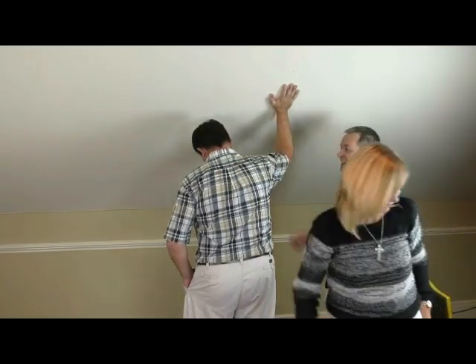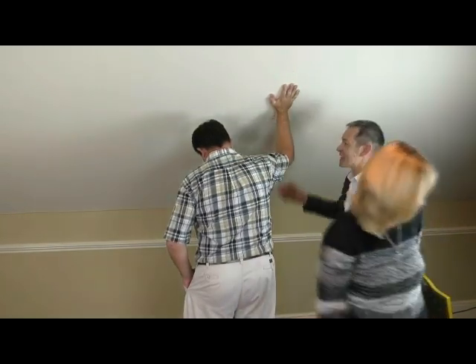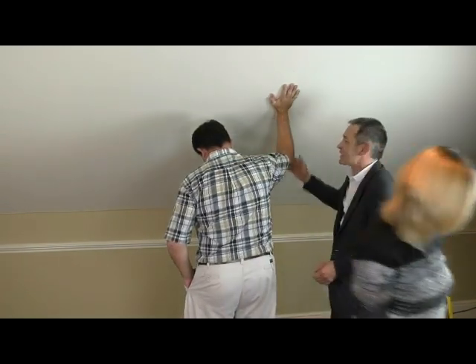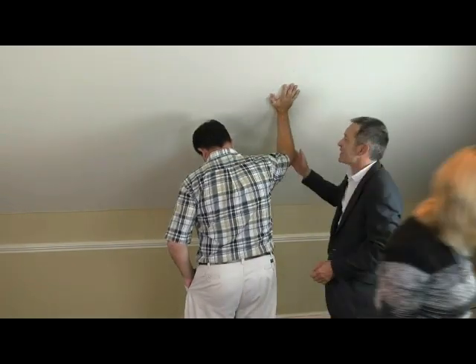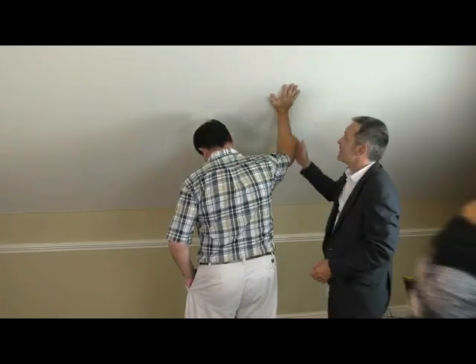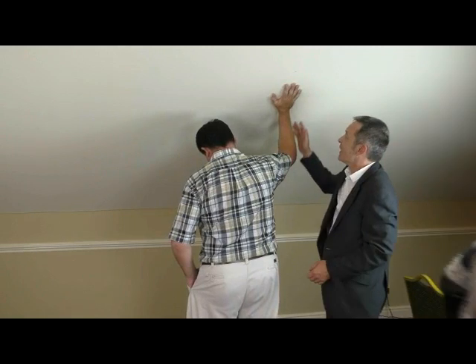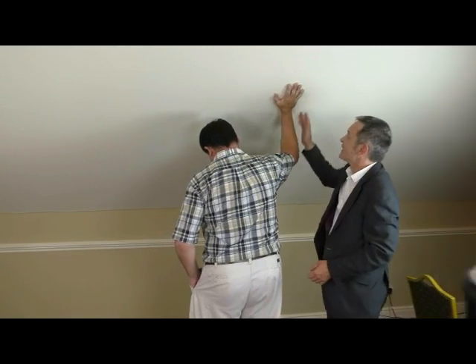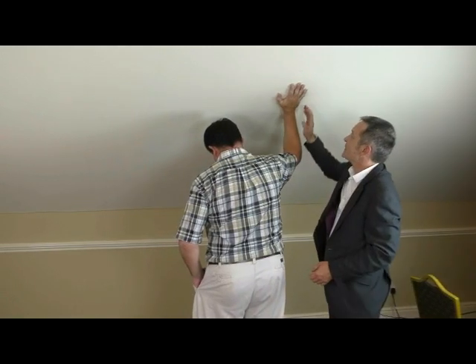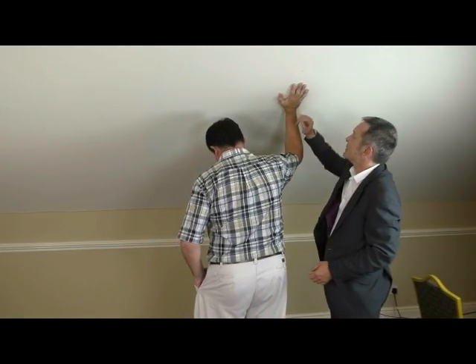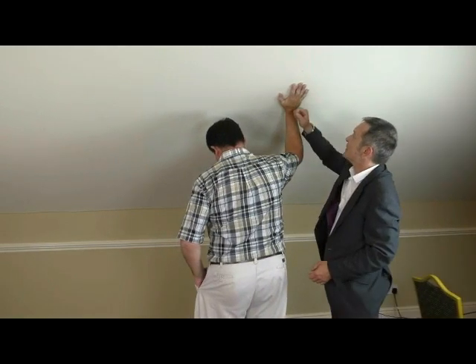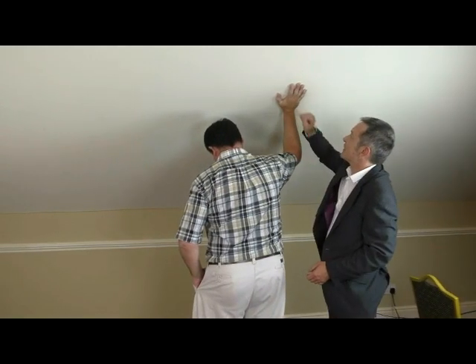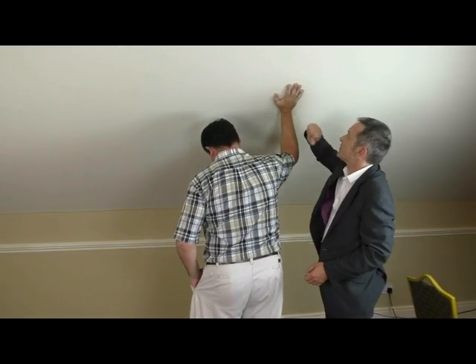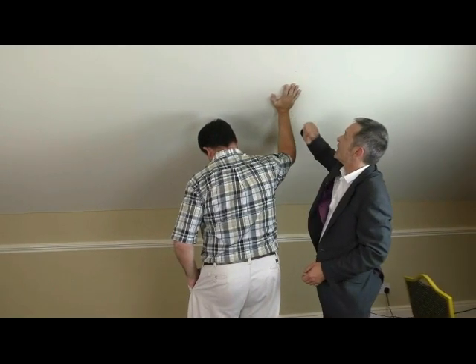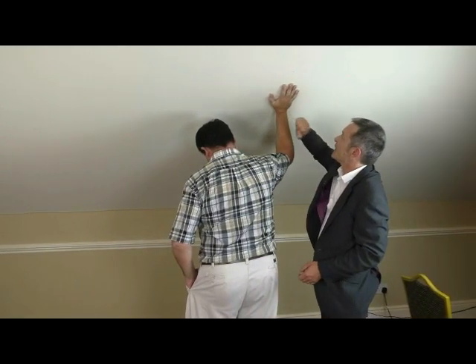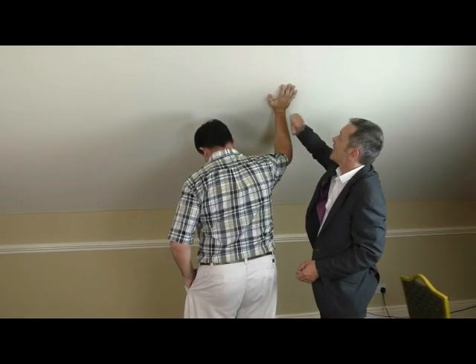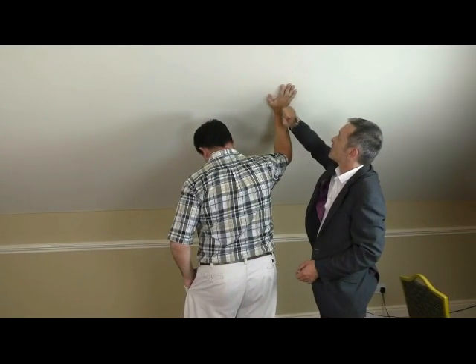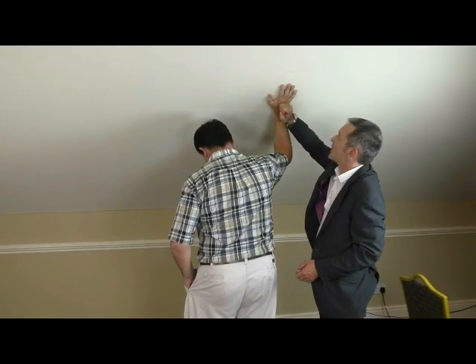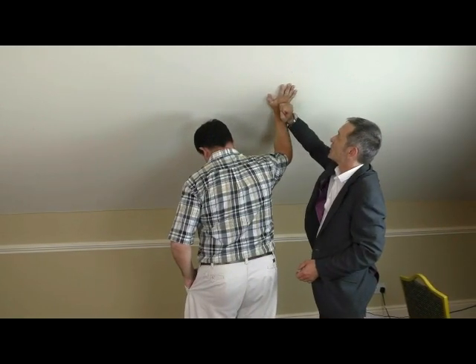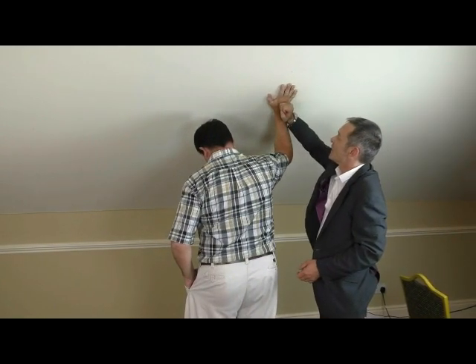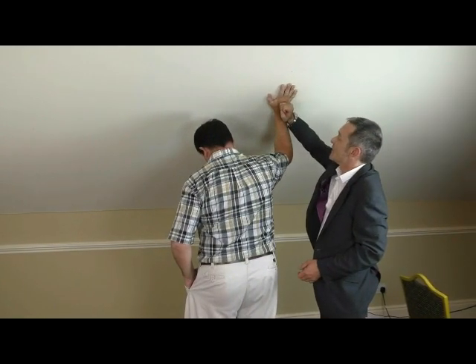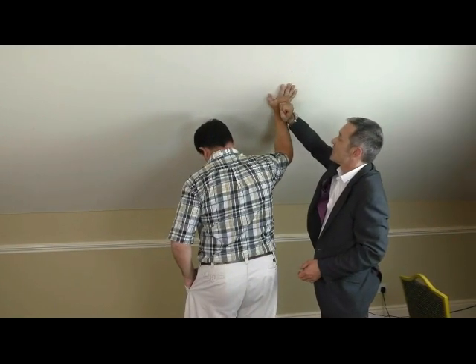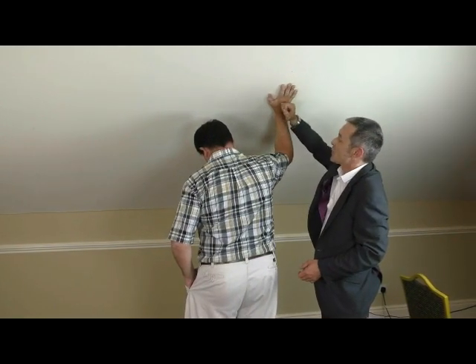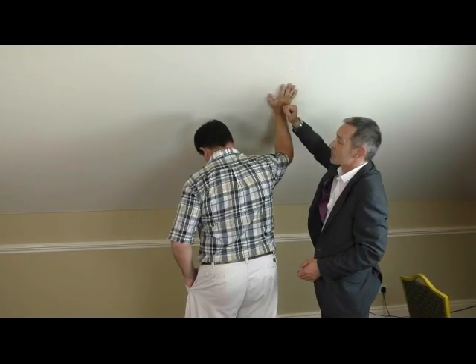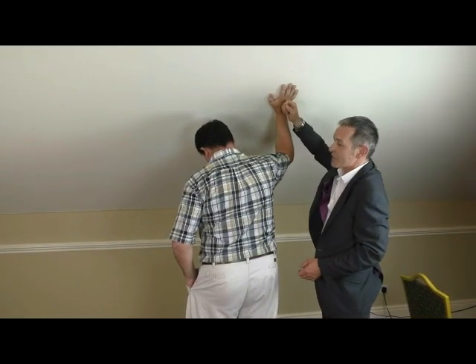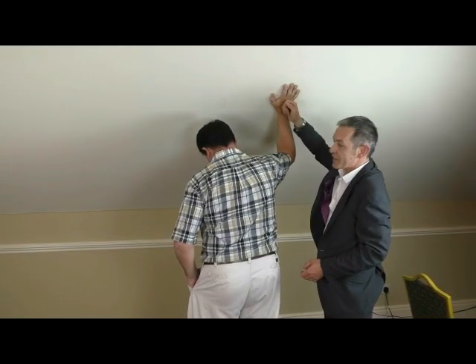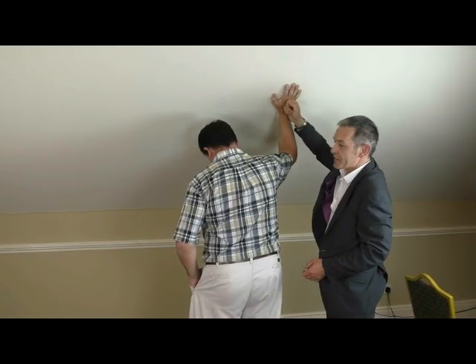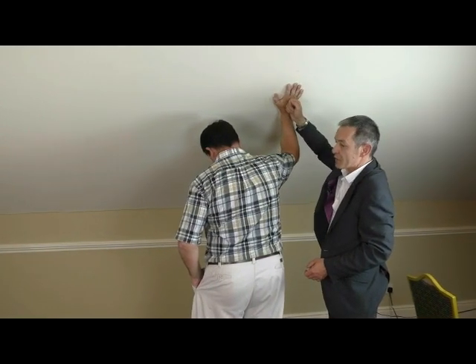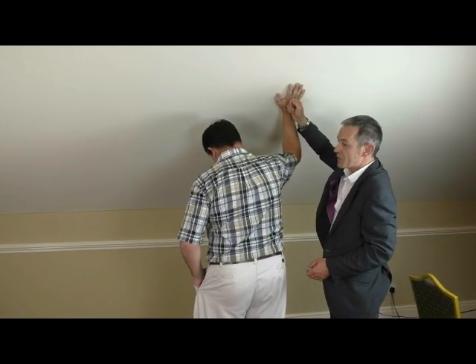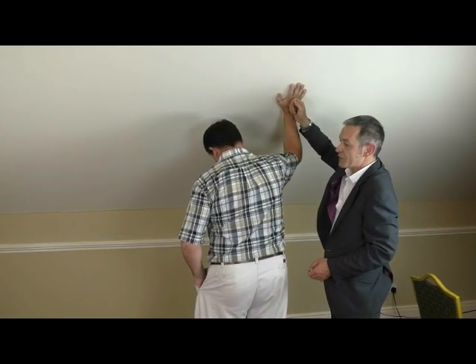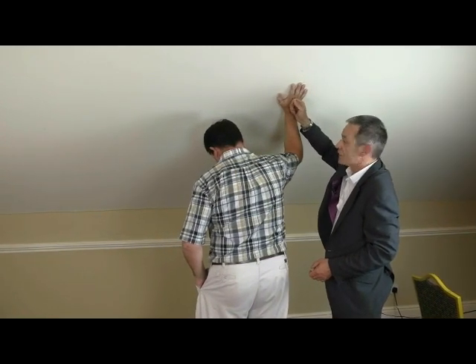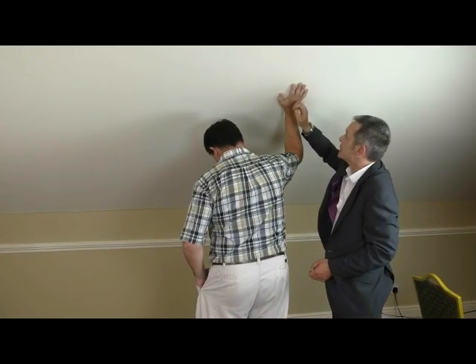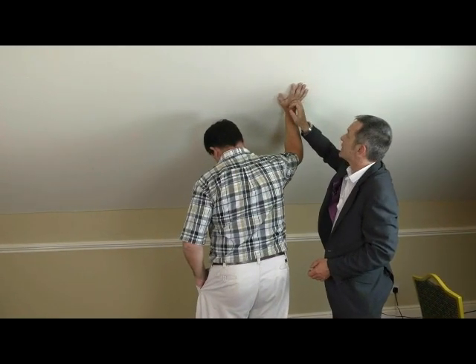Fantastic. On the count of three, John, you're going to find that hand comes off the wall, your eyes are open, feet are fantastic. One, two, three.